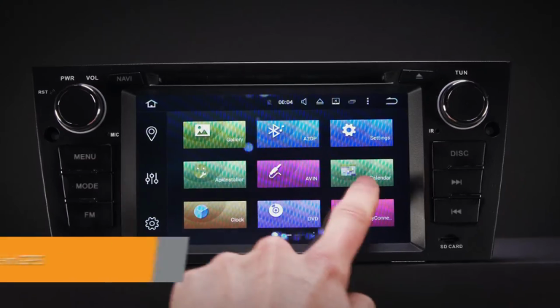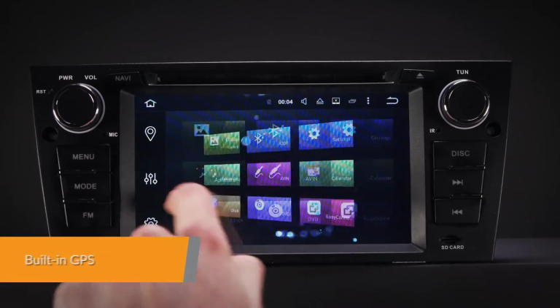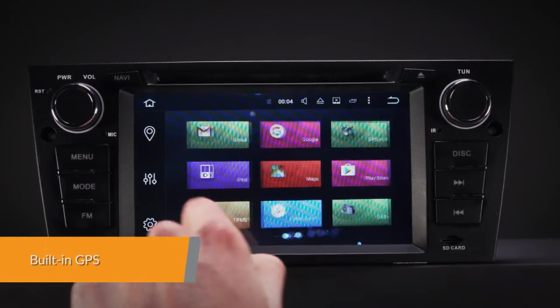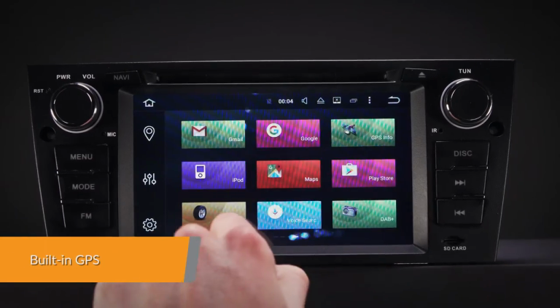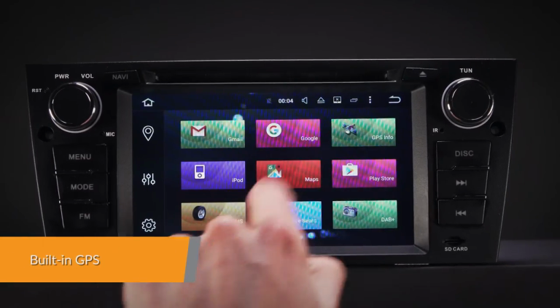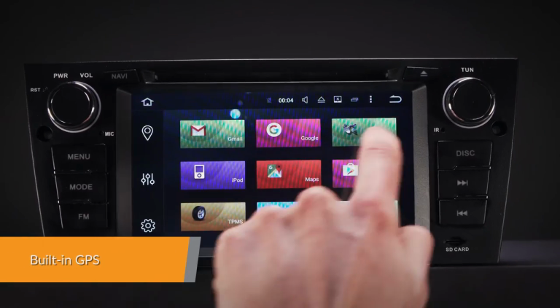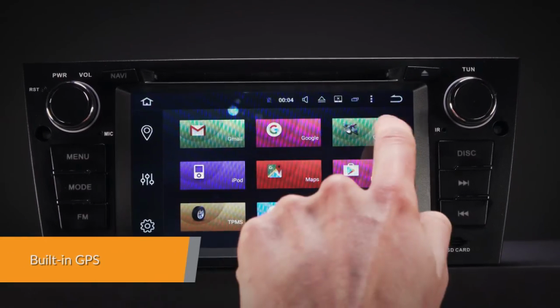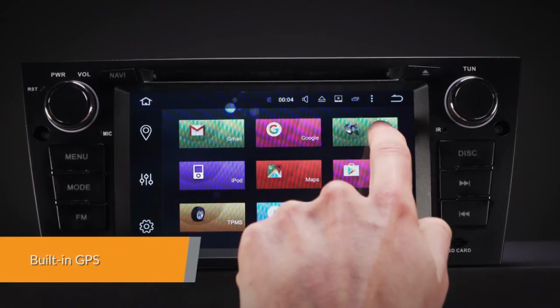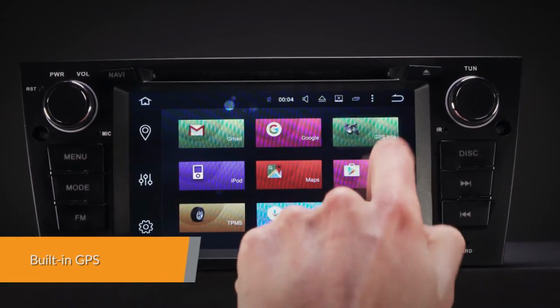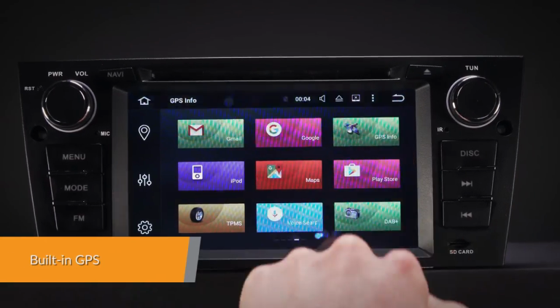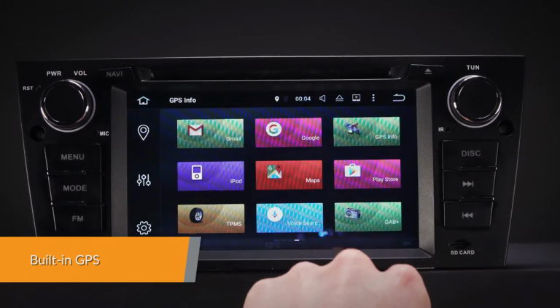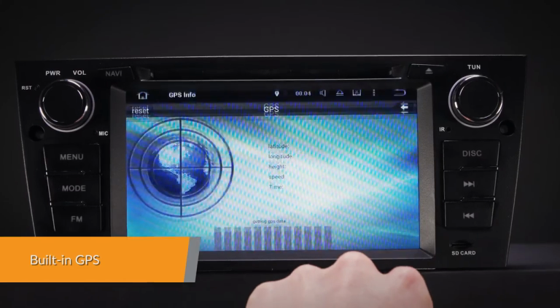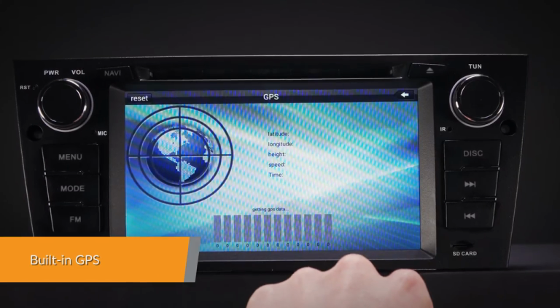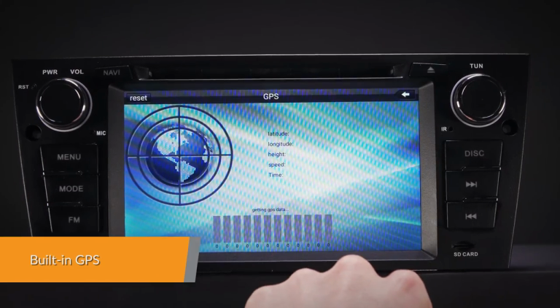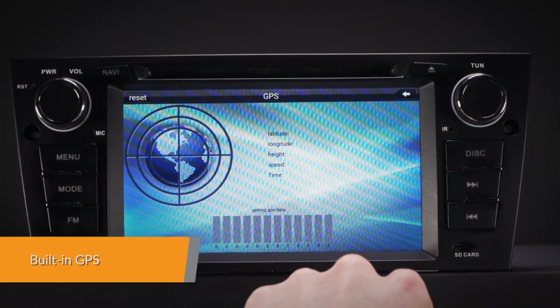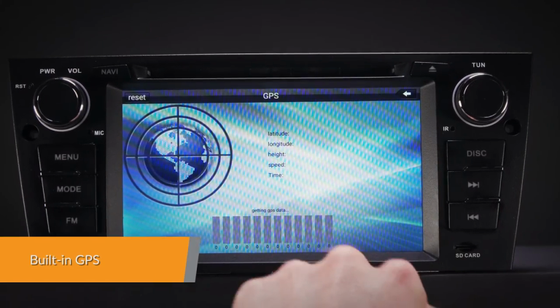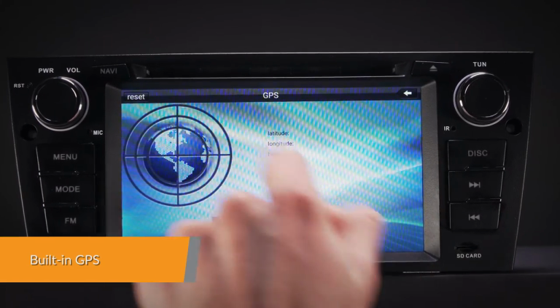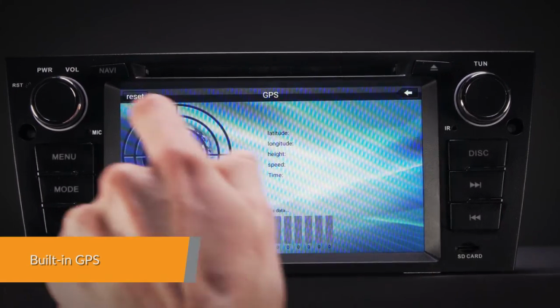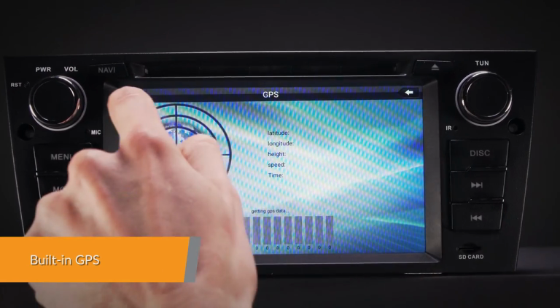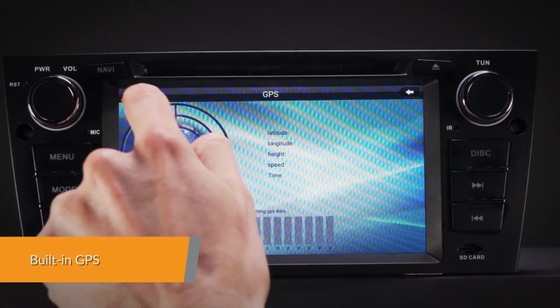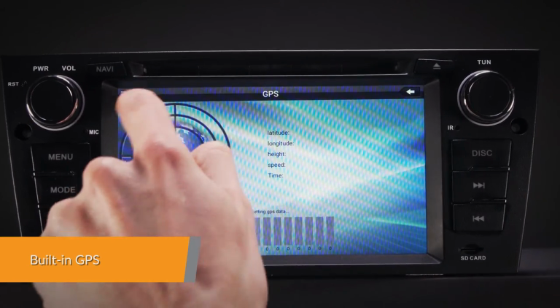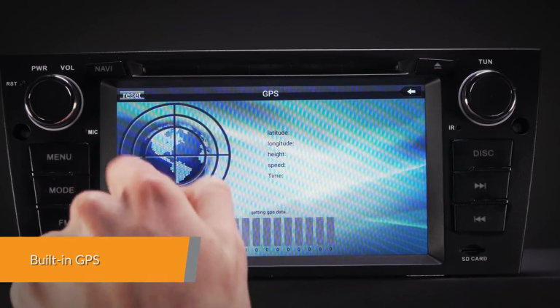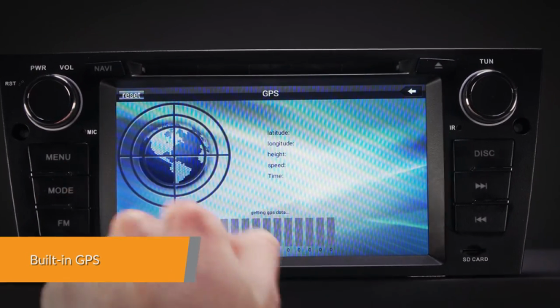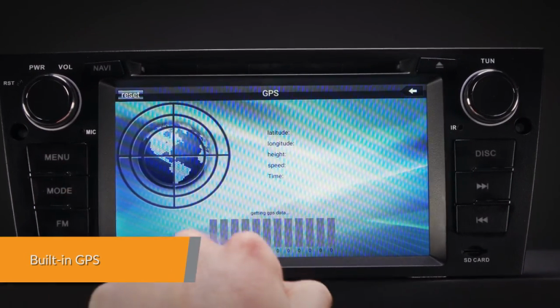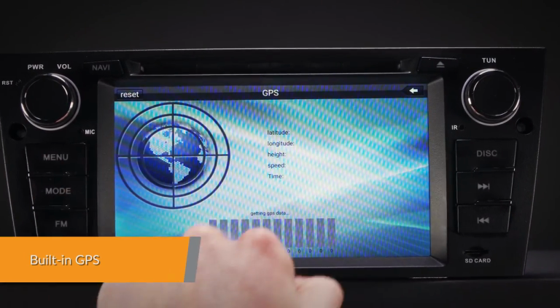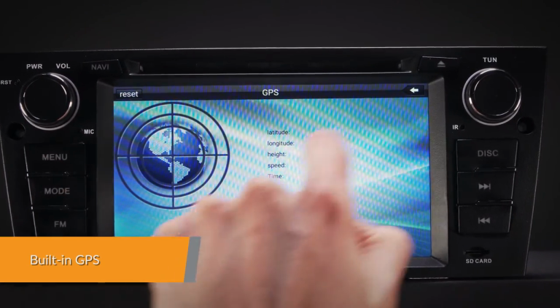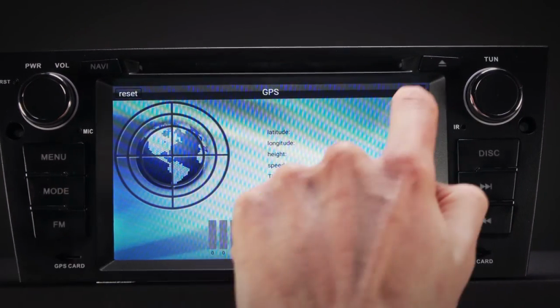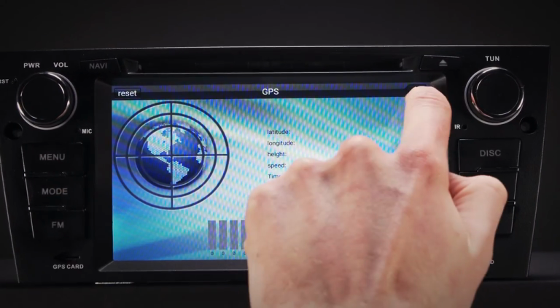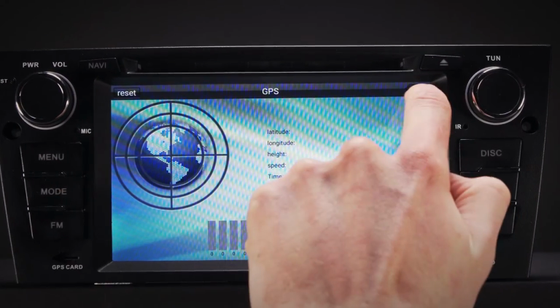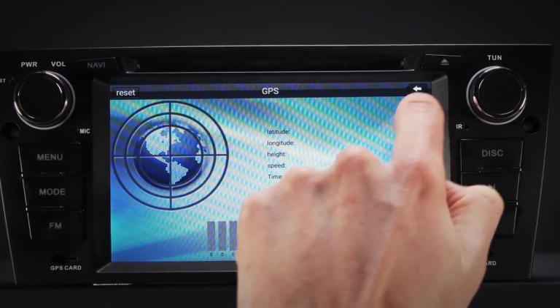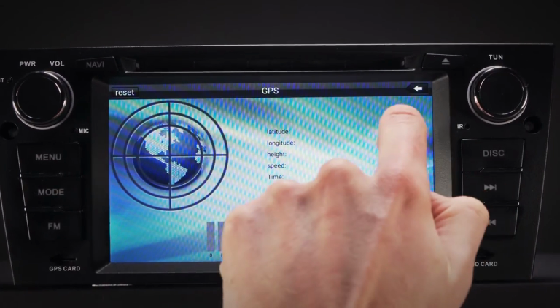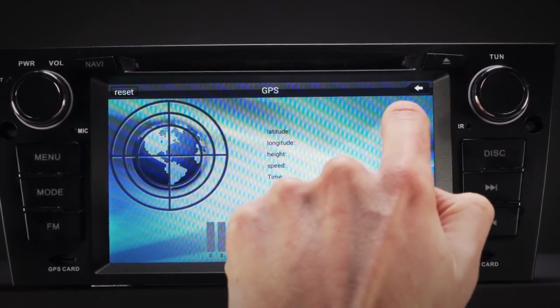The unit supports various Android navigation software including iGO8, Google Maps and more.